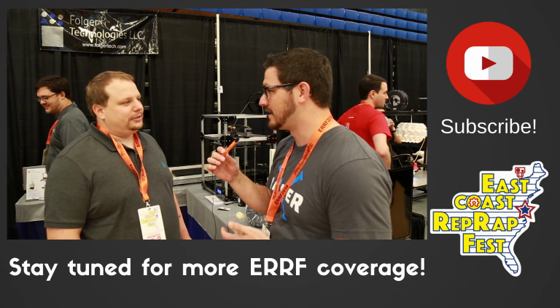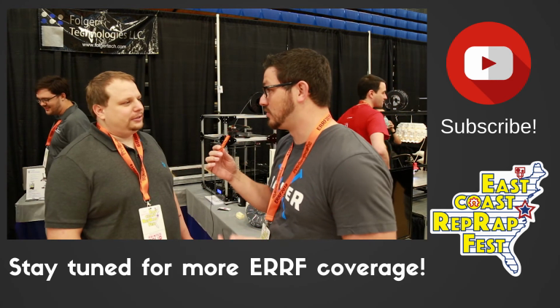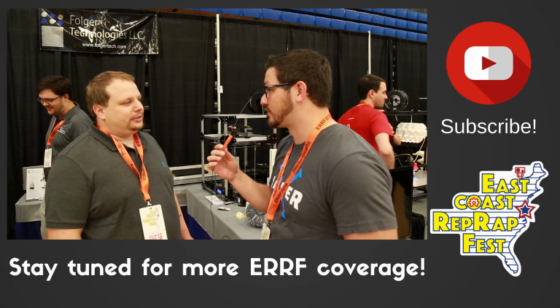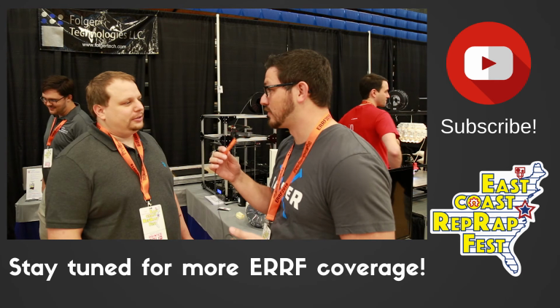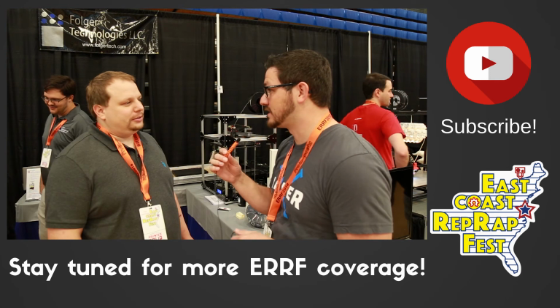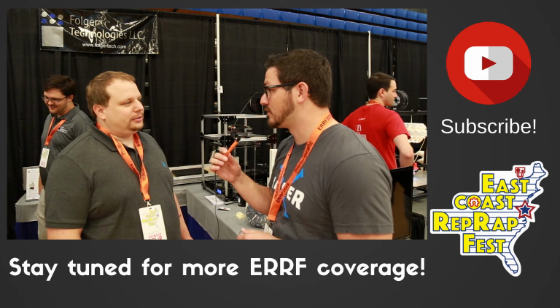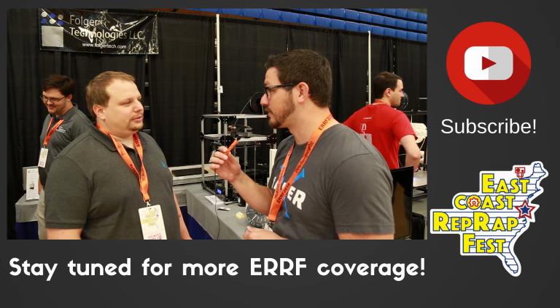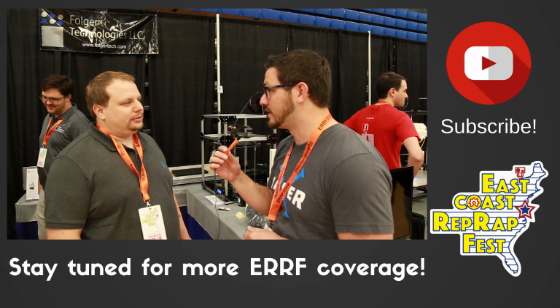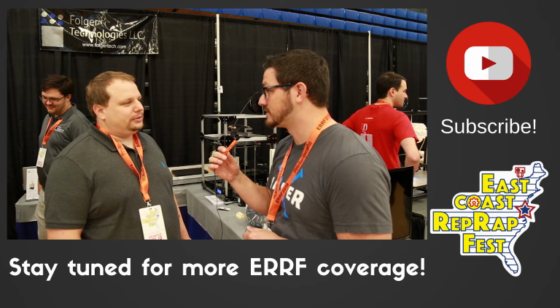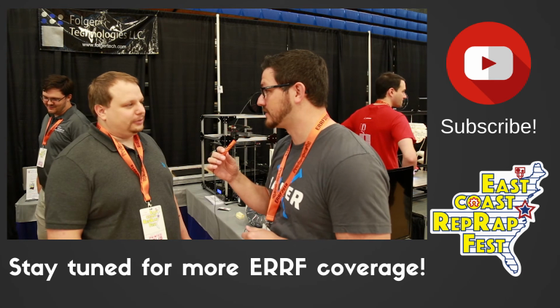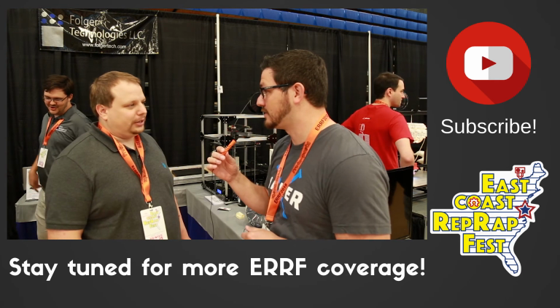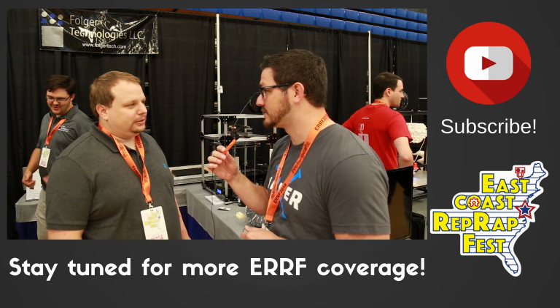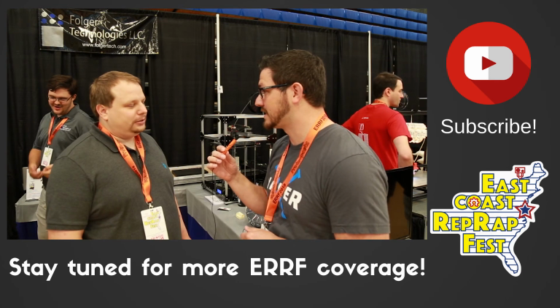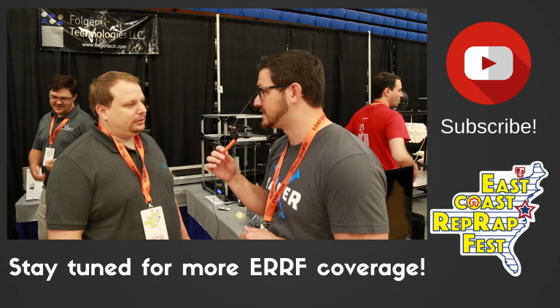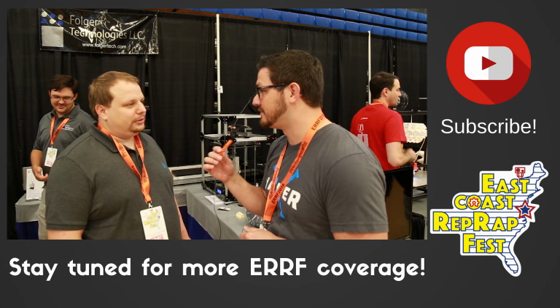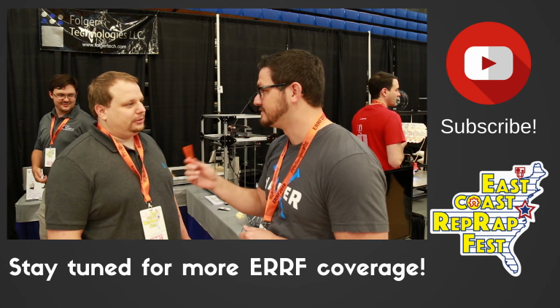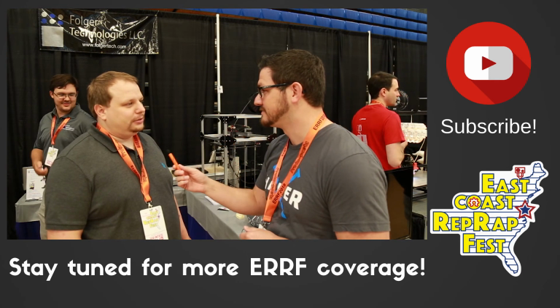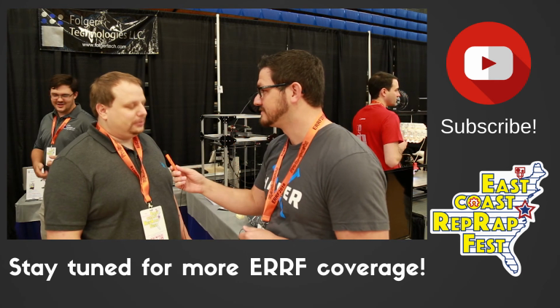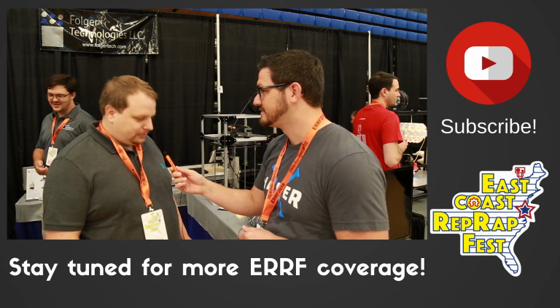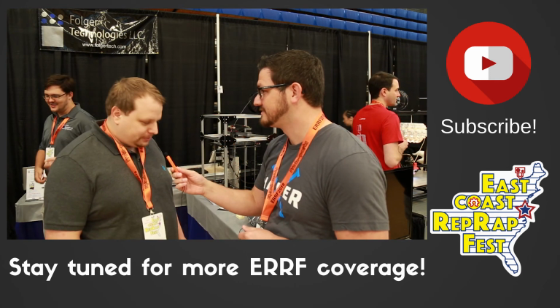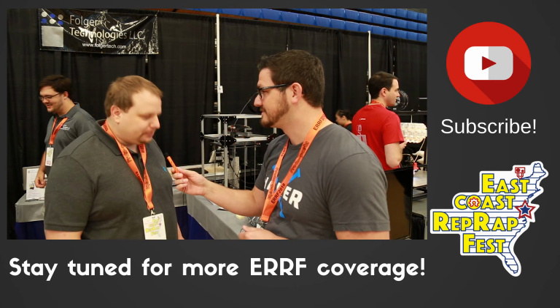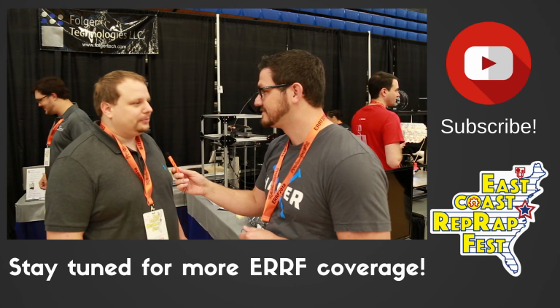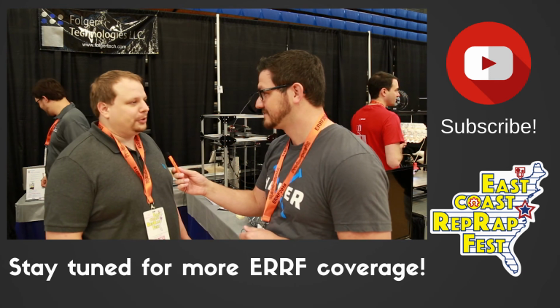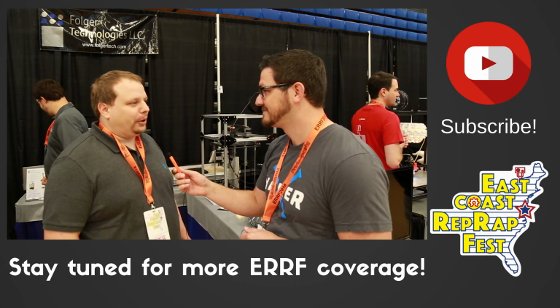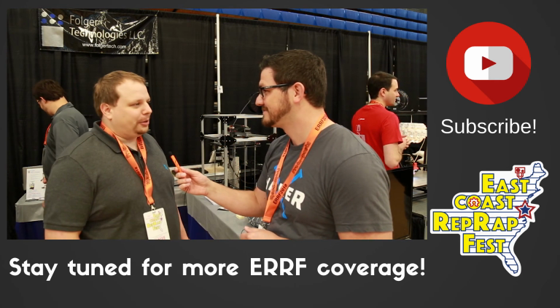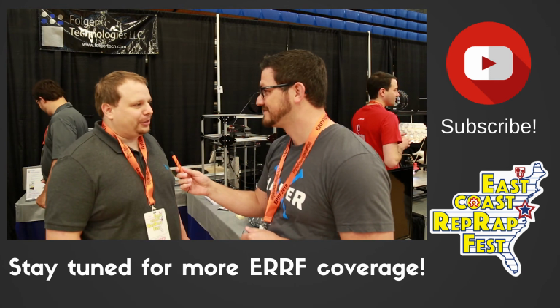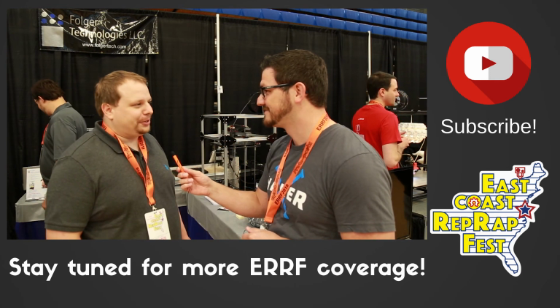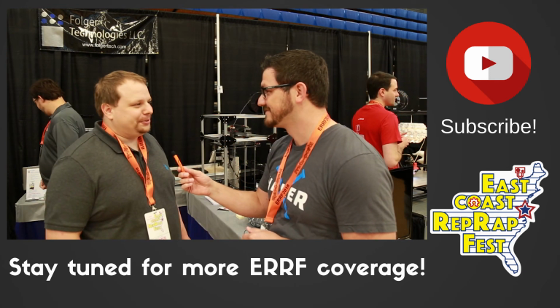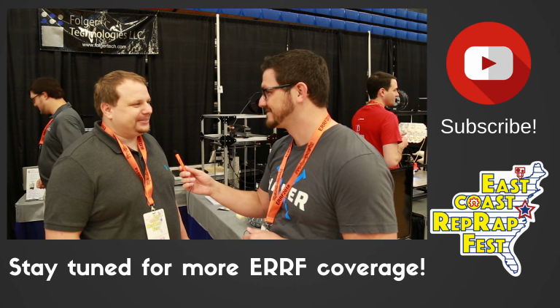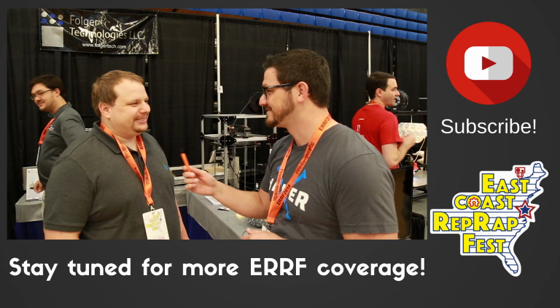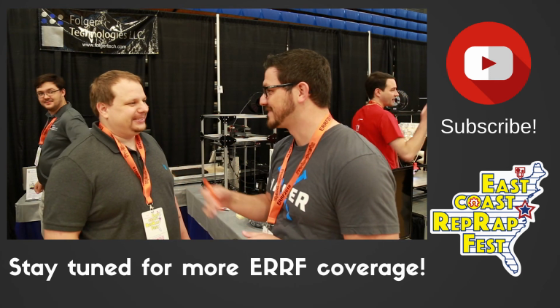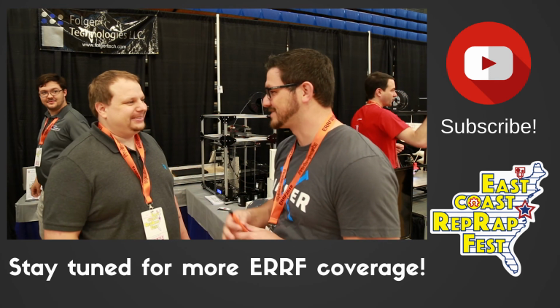We look forward to hearing more from you, so thank you for taking the time. You're welcome — thank you!